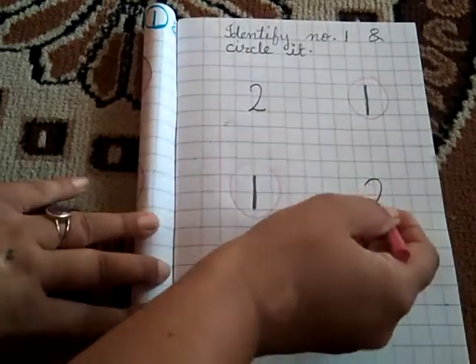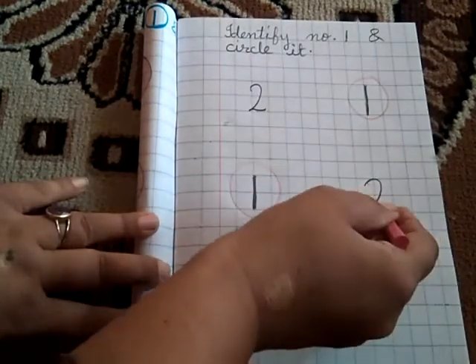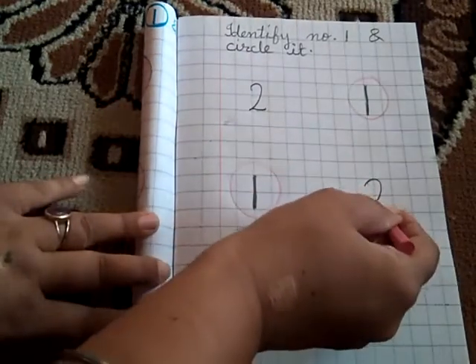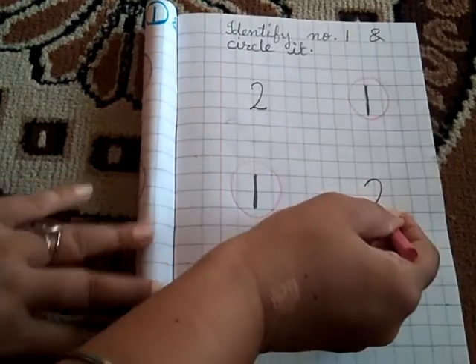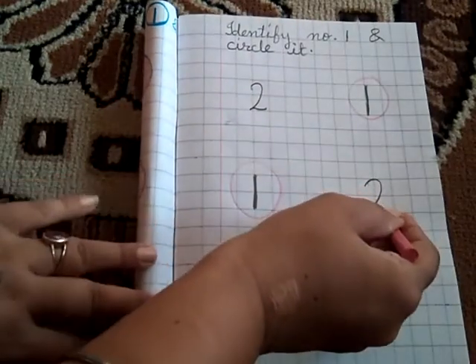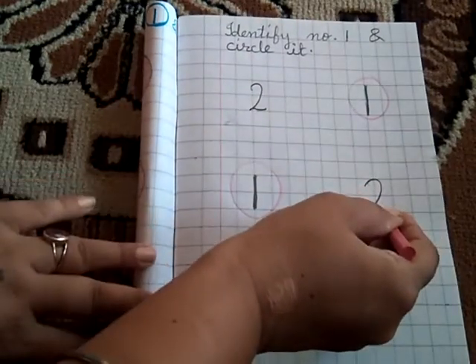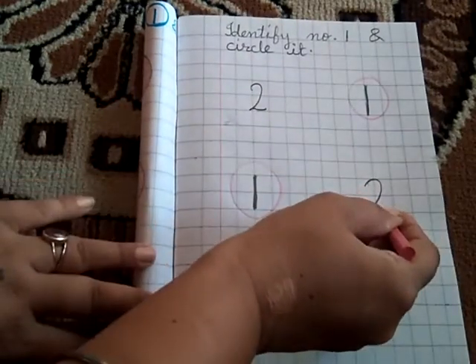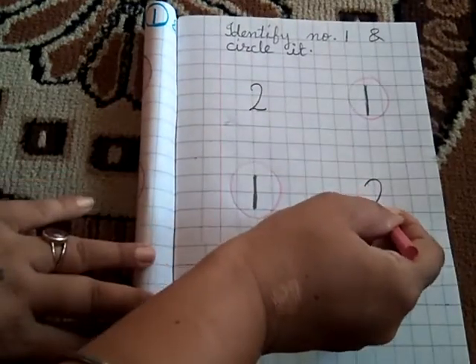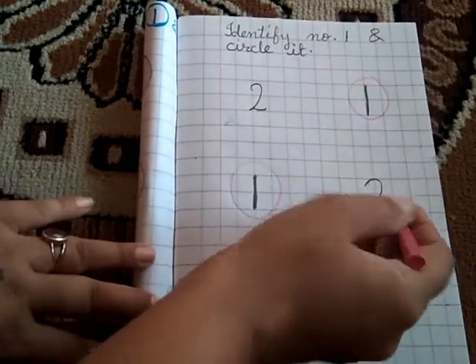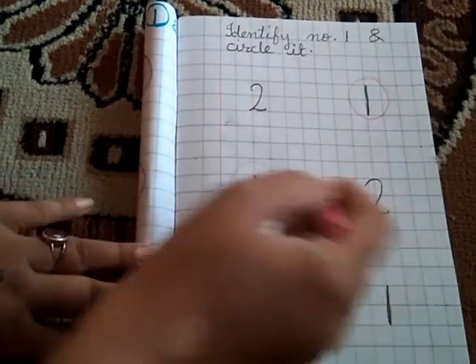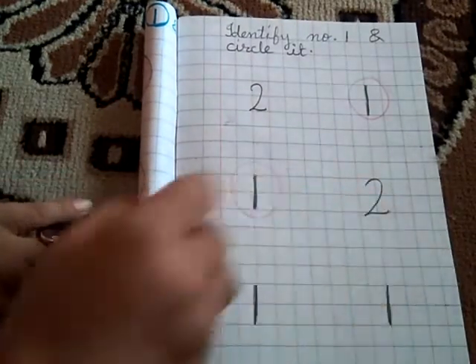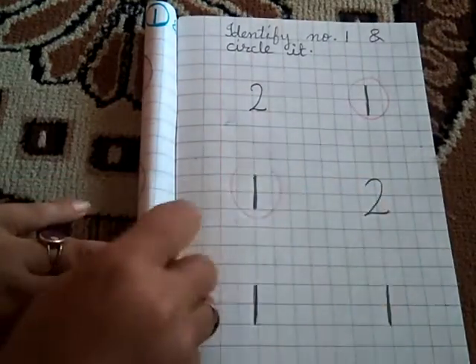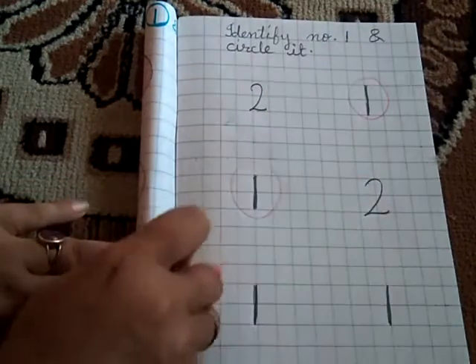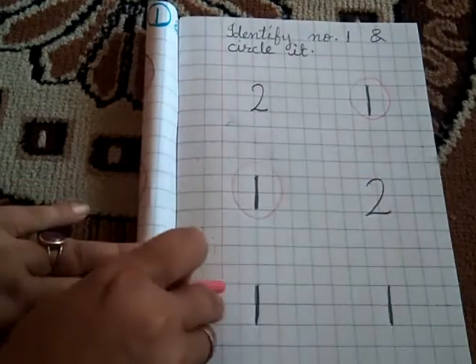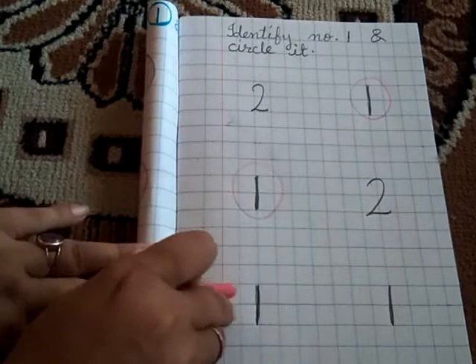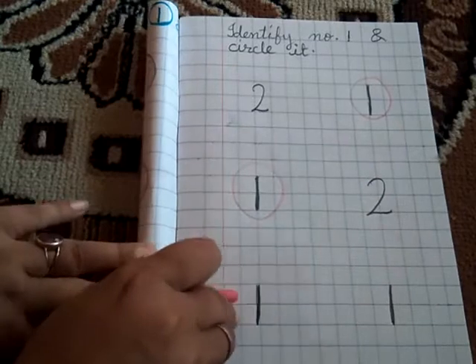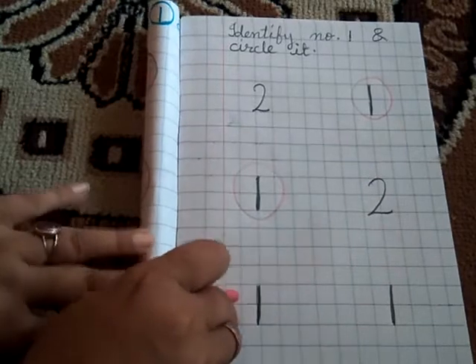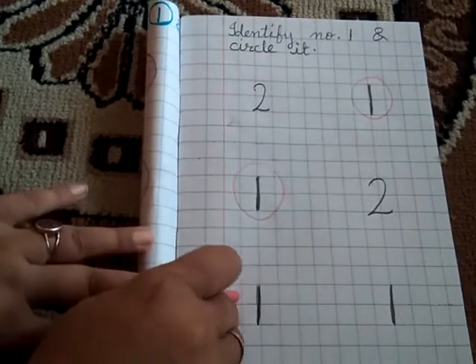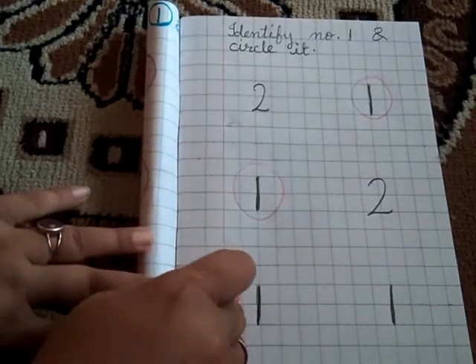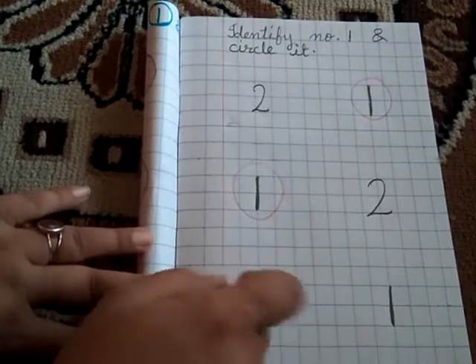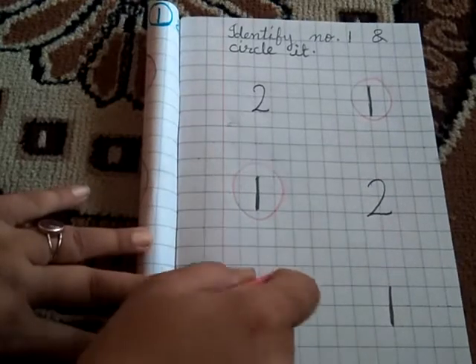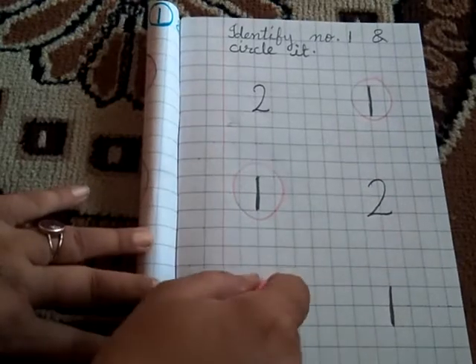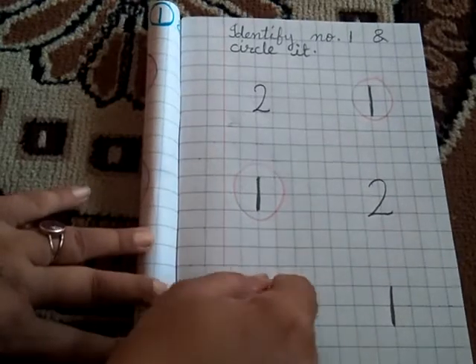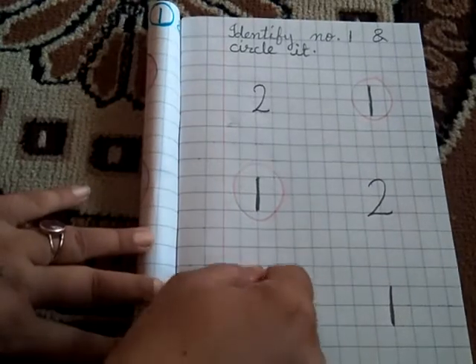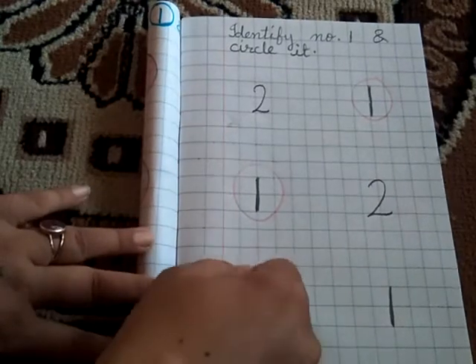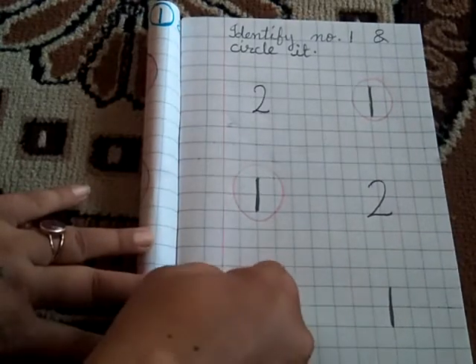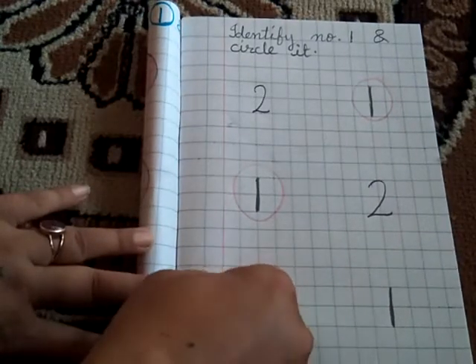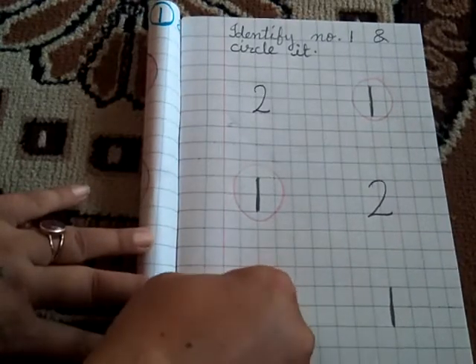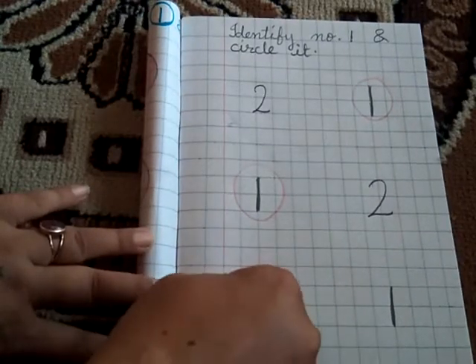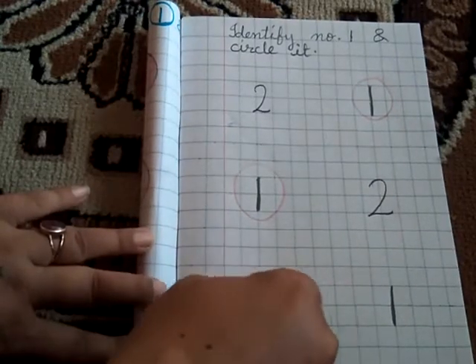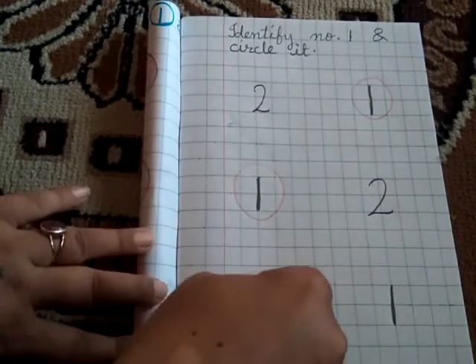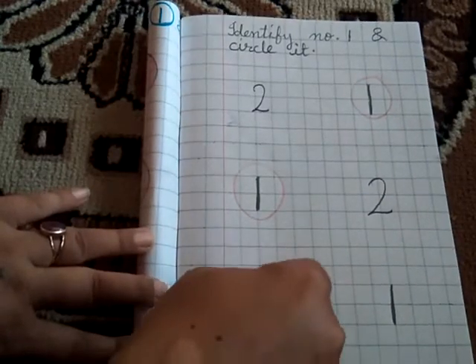This is number 2. Now this is number 1. Circle it.